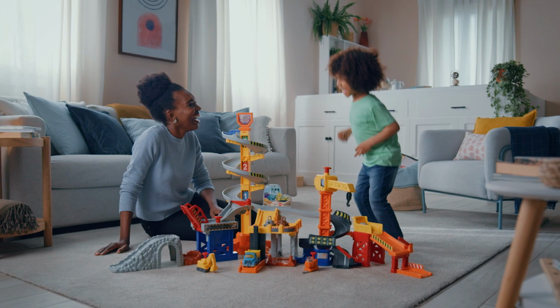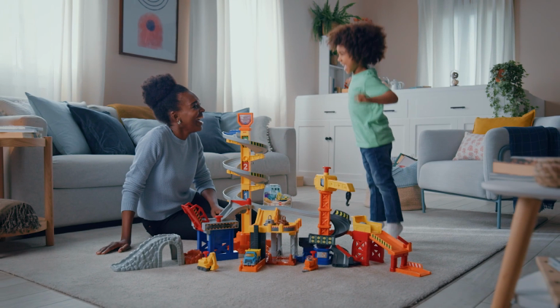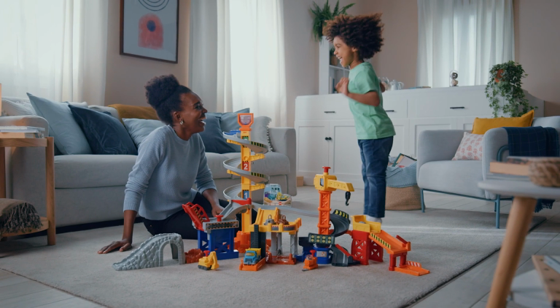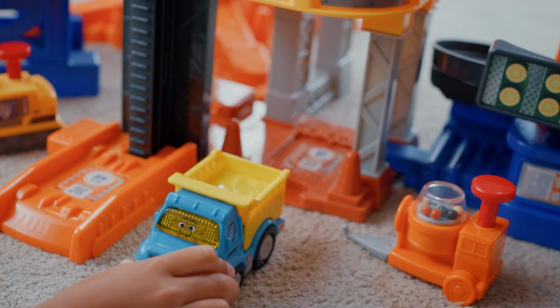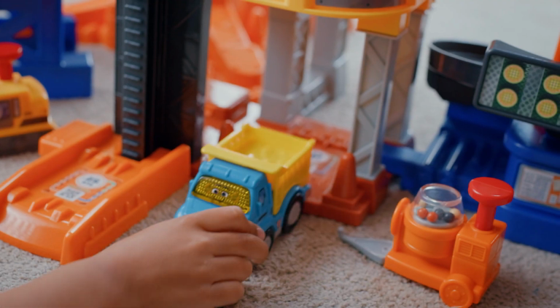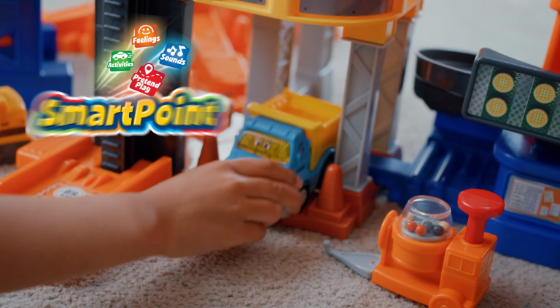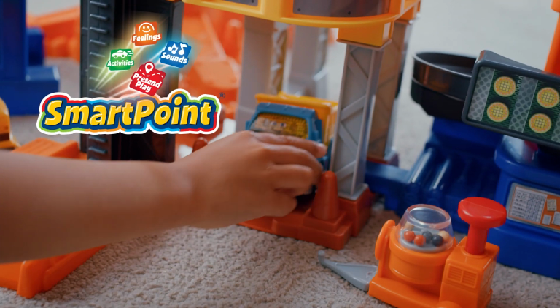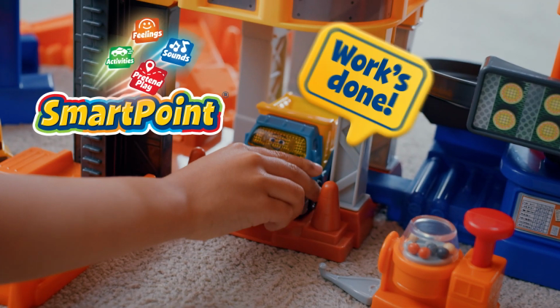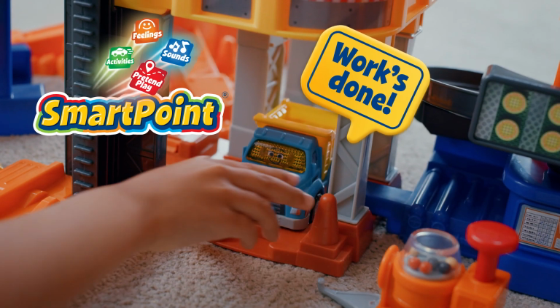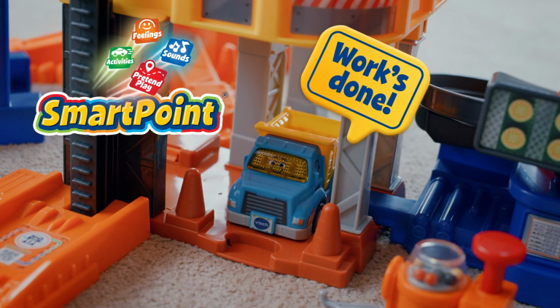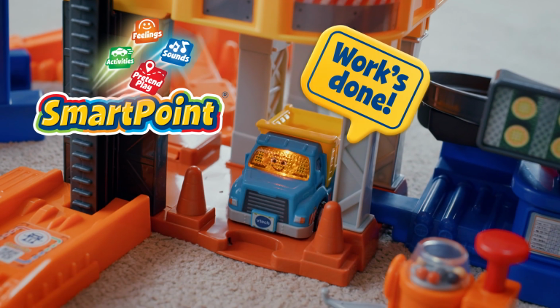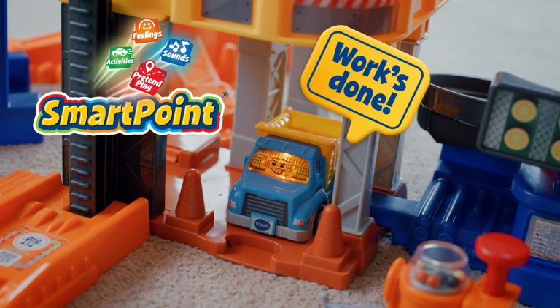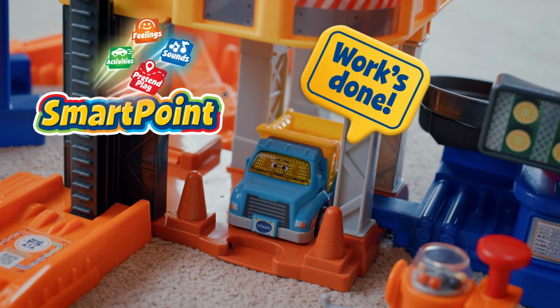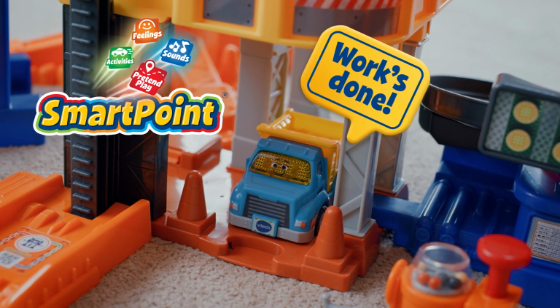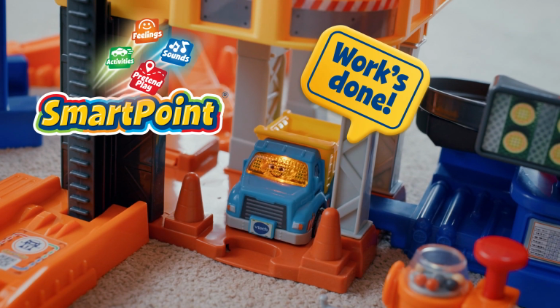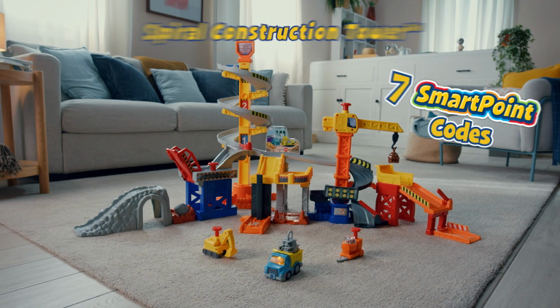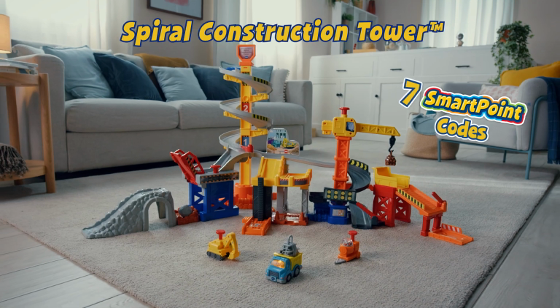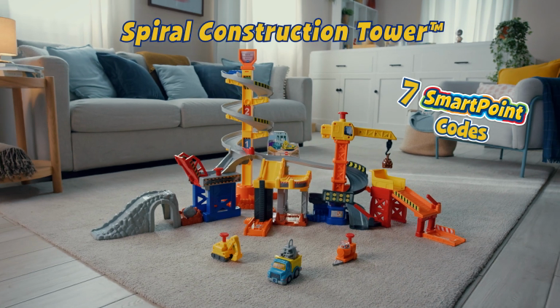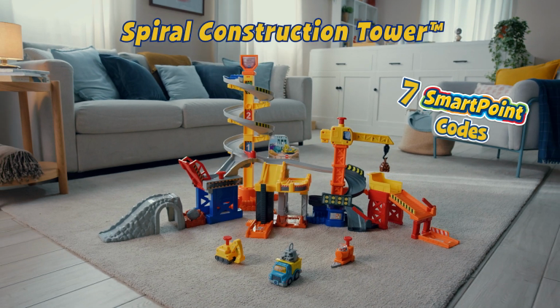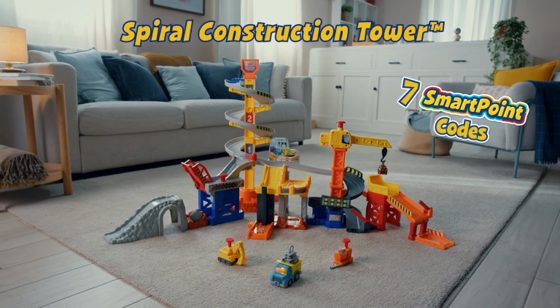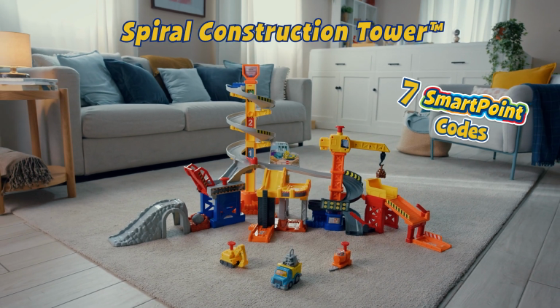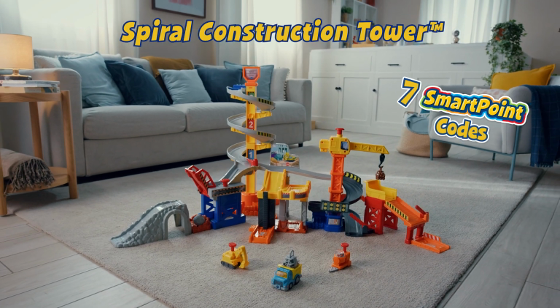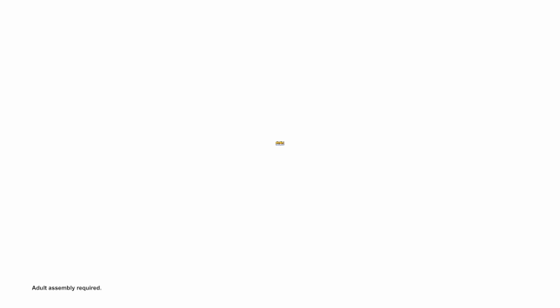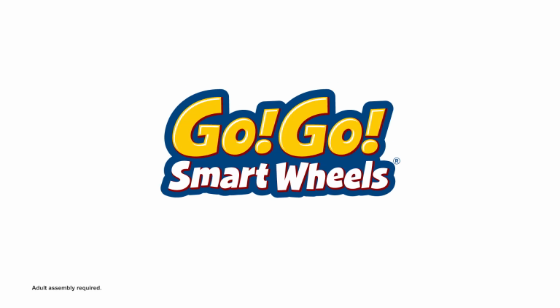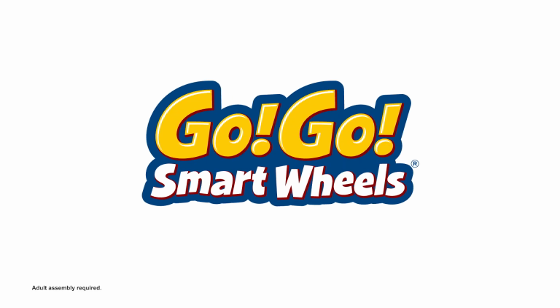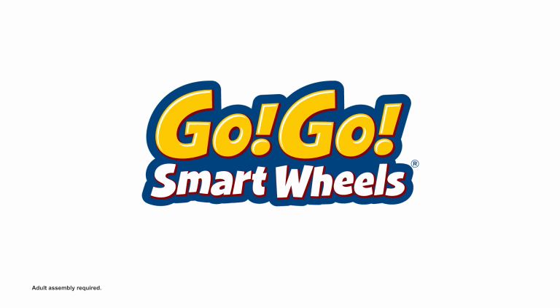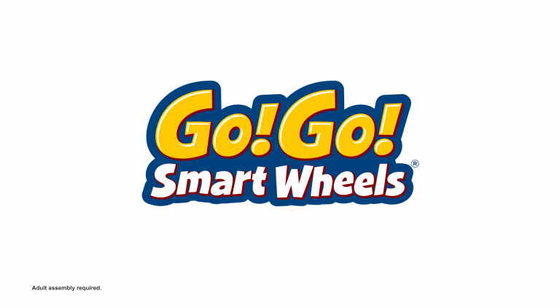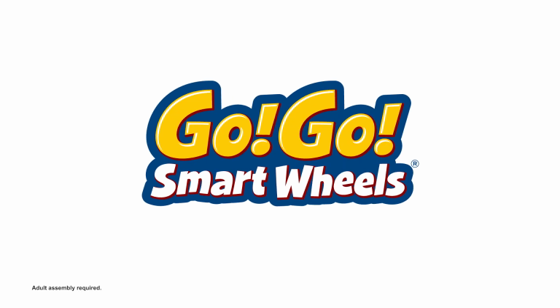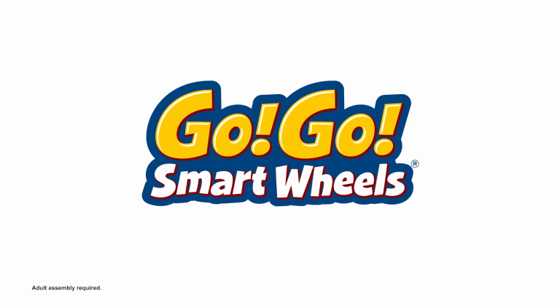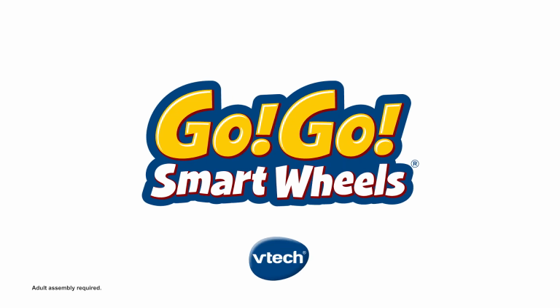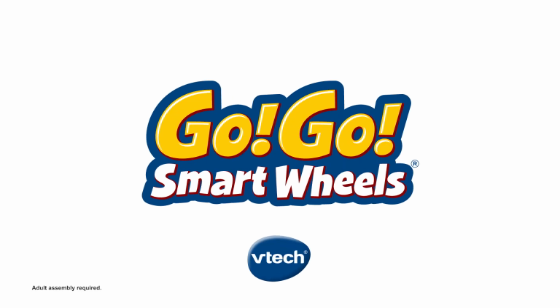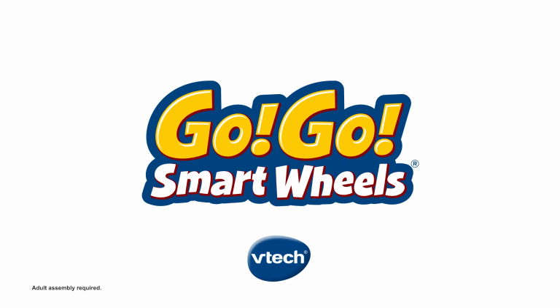We did it! Work done! Go Go Smart Wheels! From VTech.